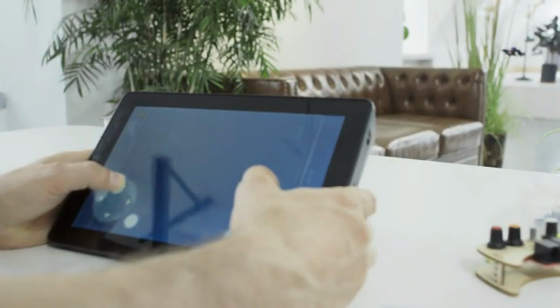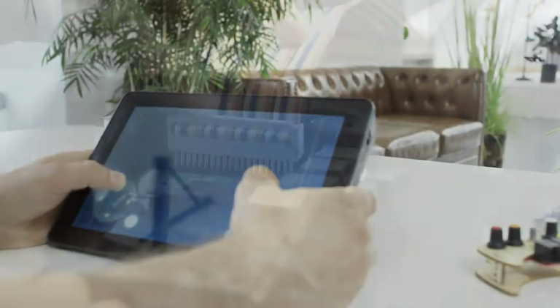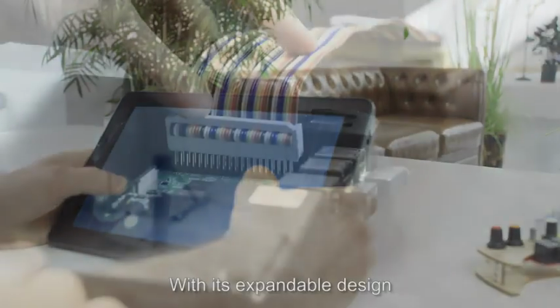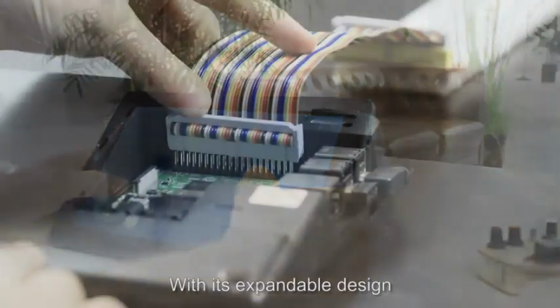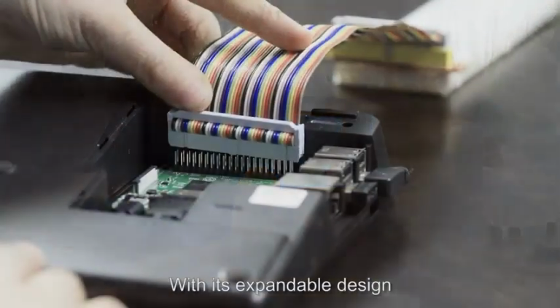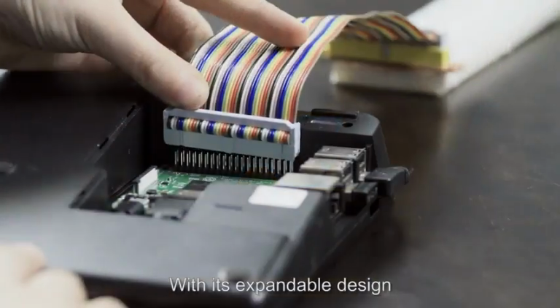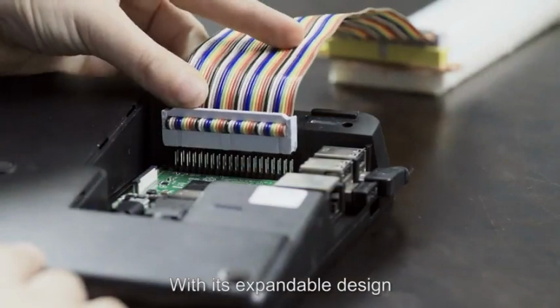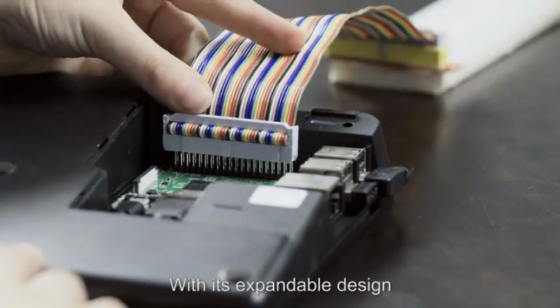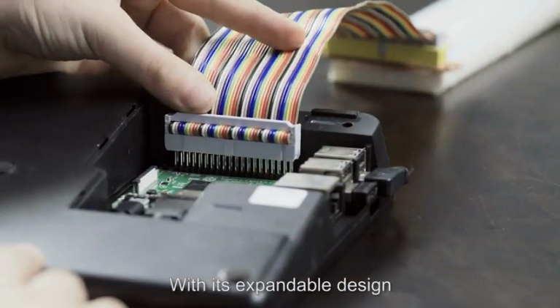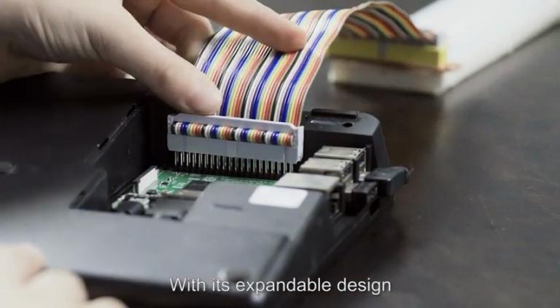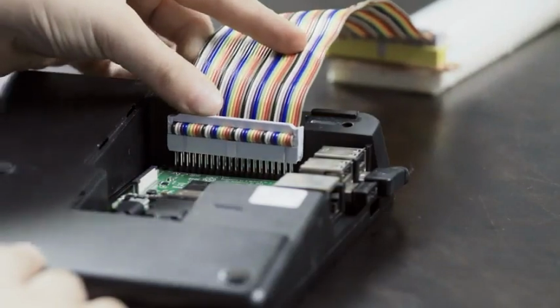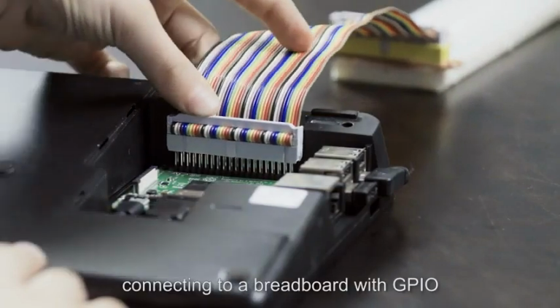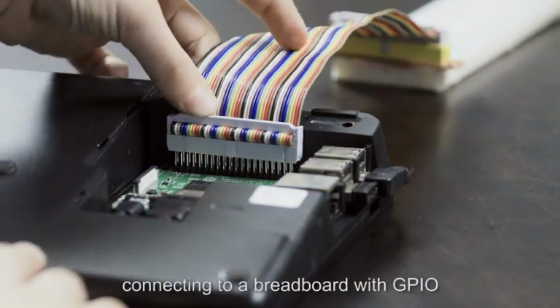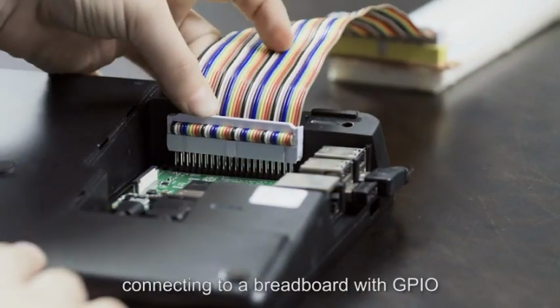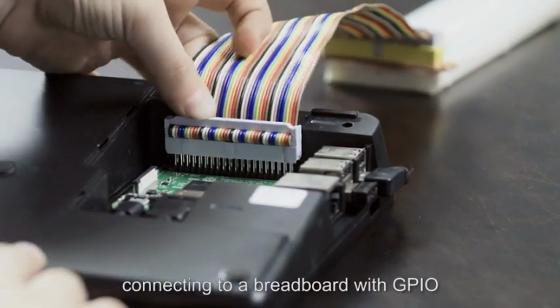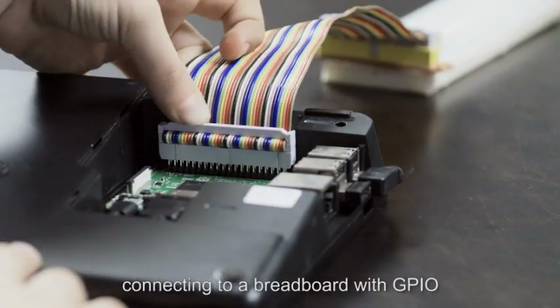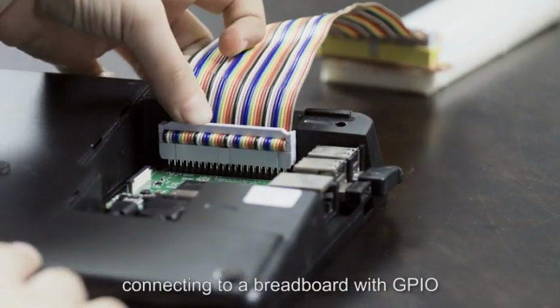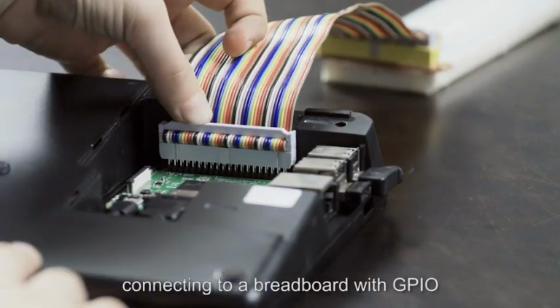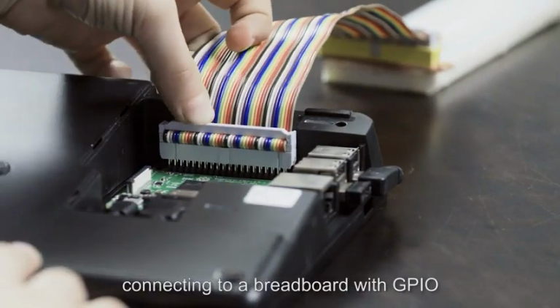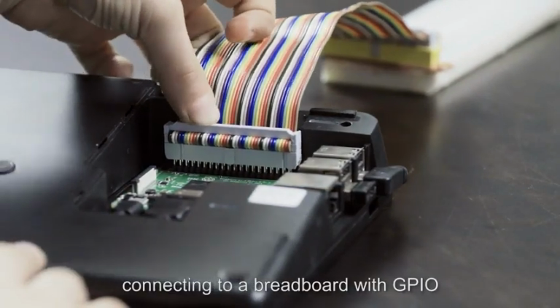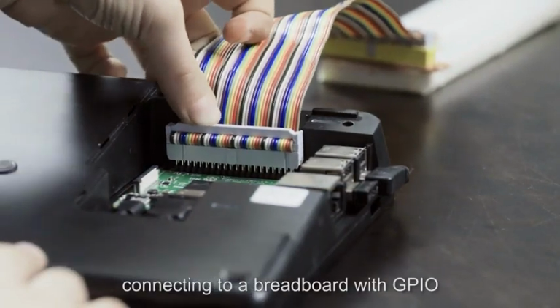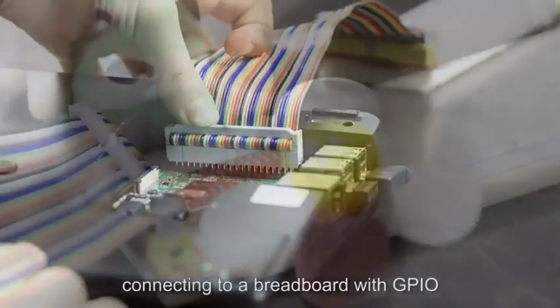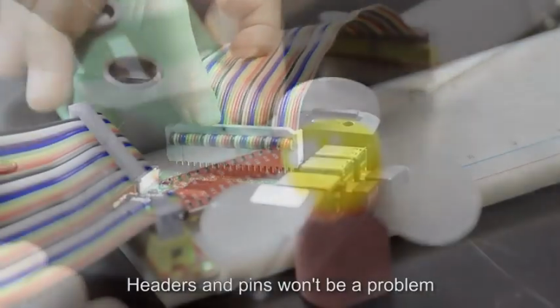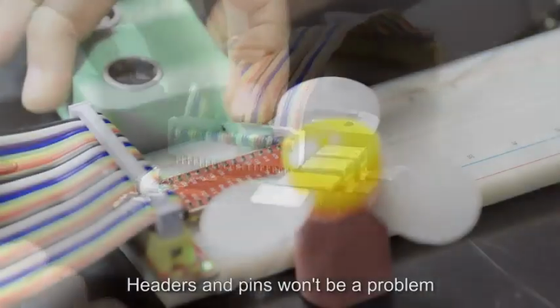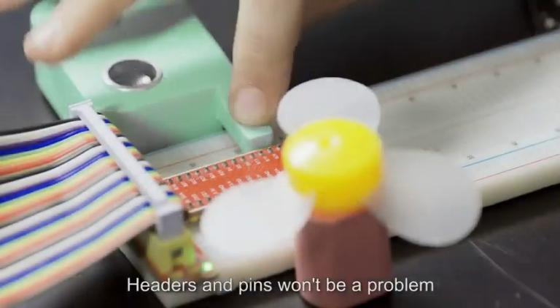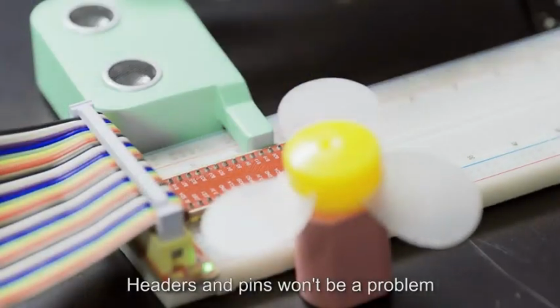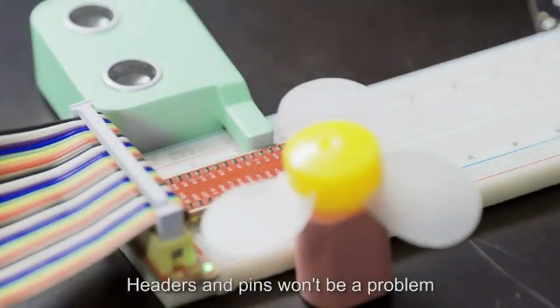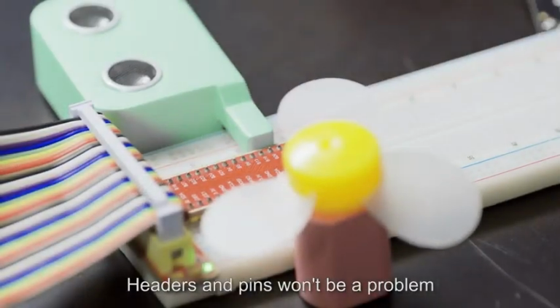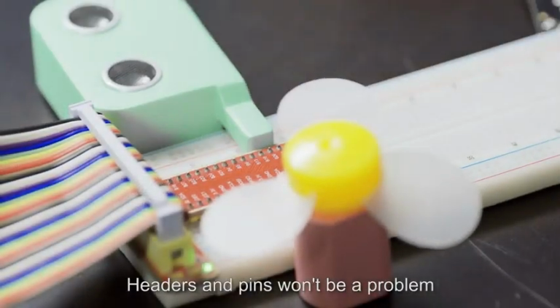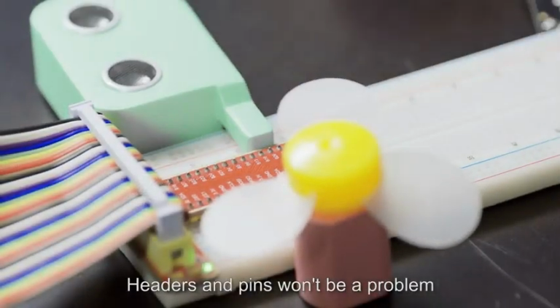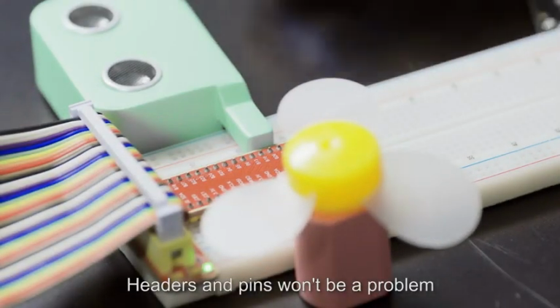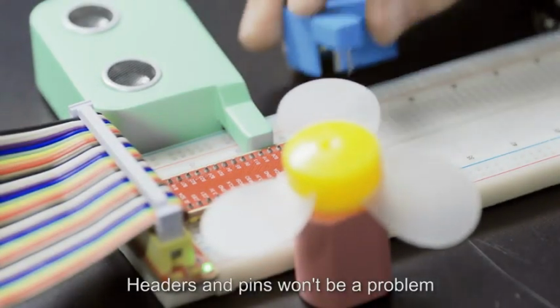With its expandable design, connecting to a breadboard with GPIO headers and pins won't be a problem.